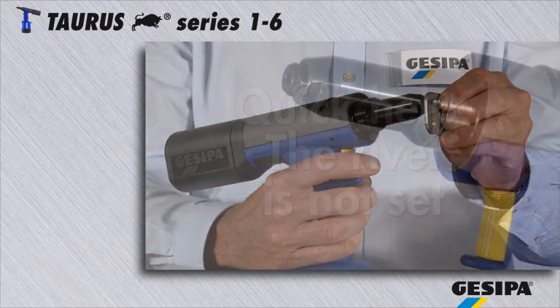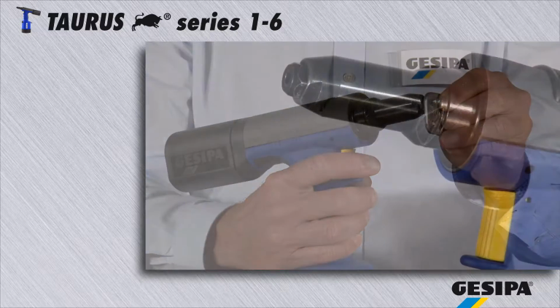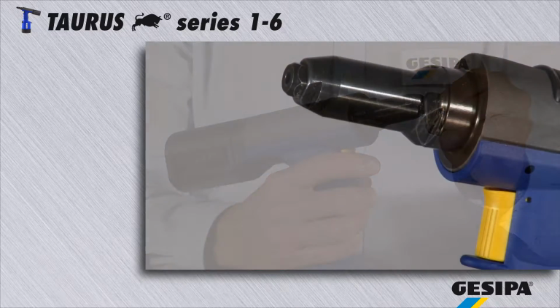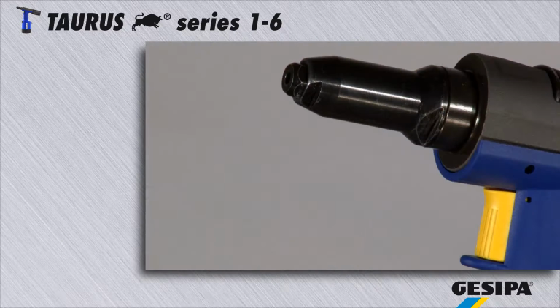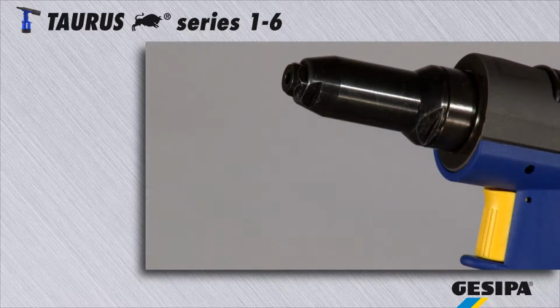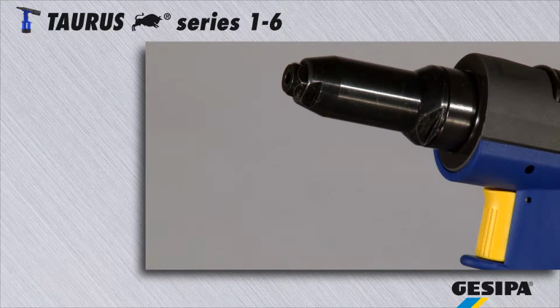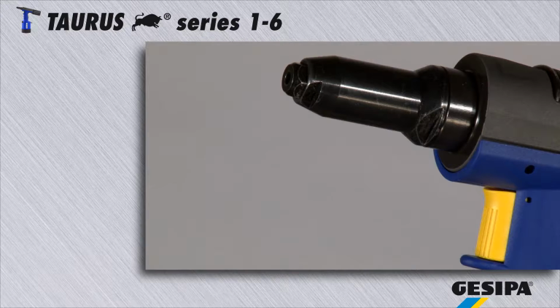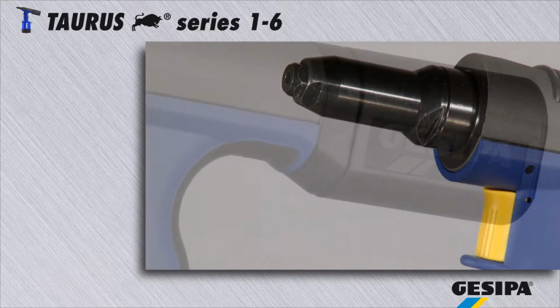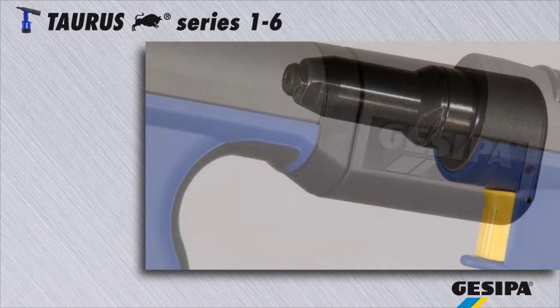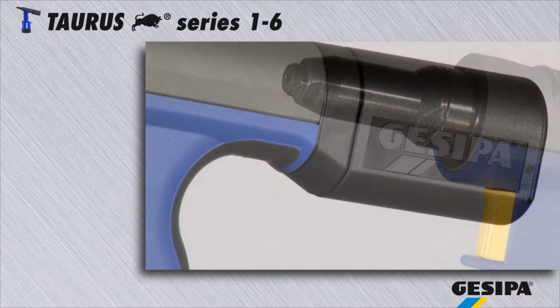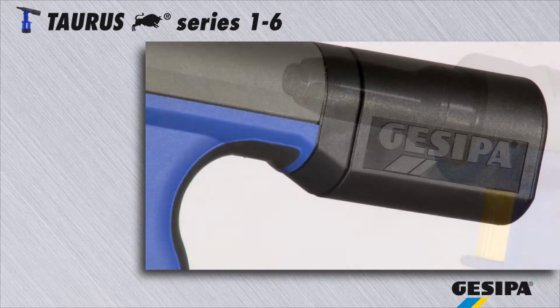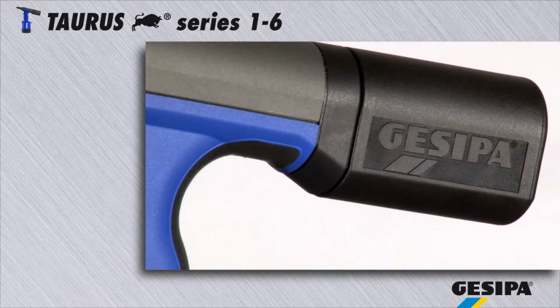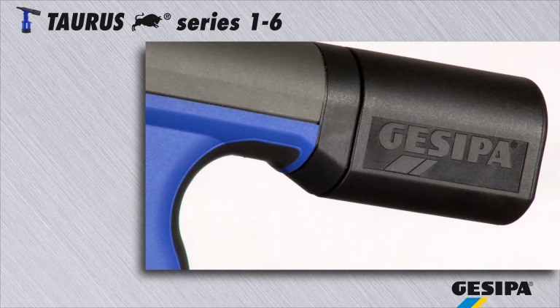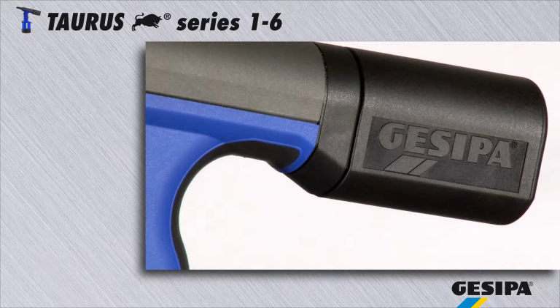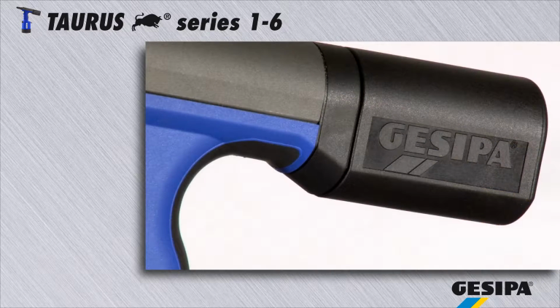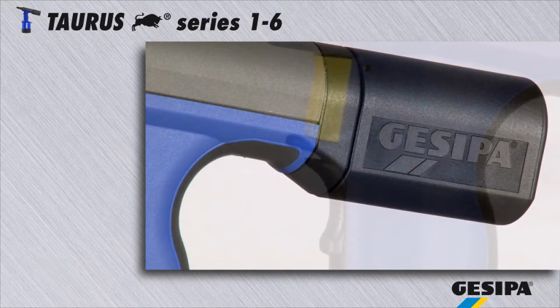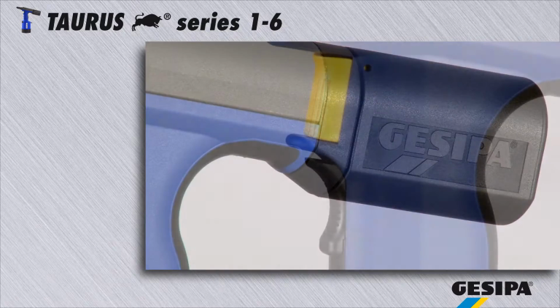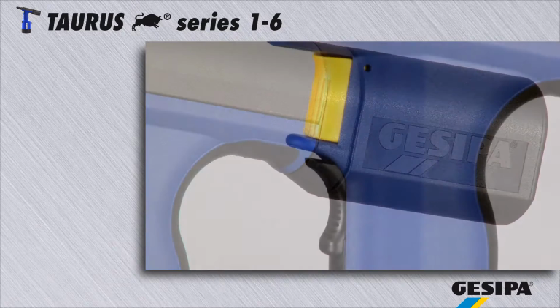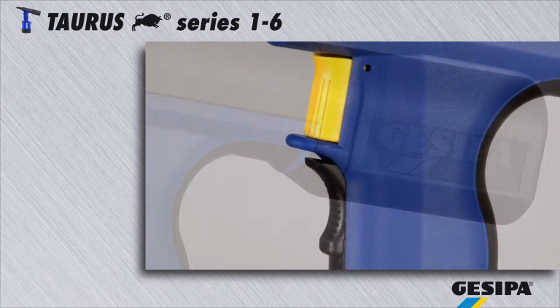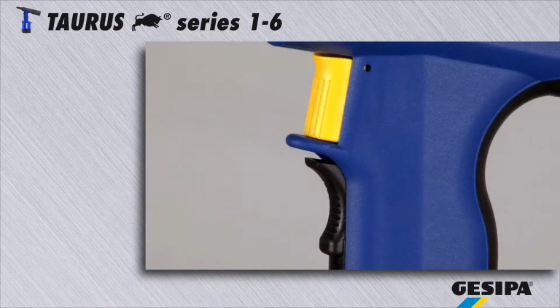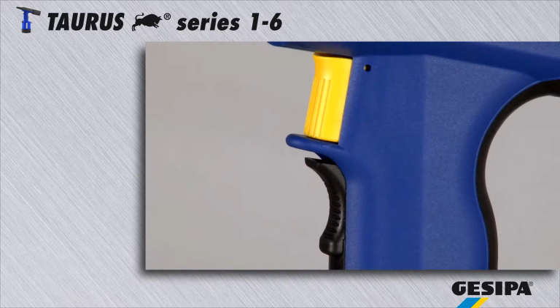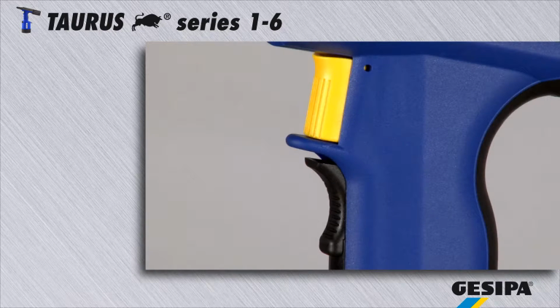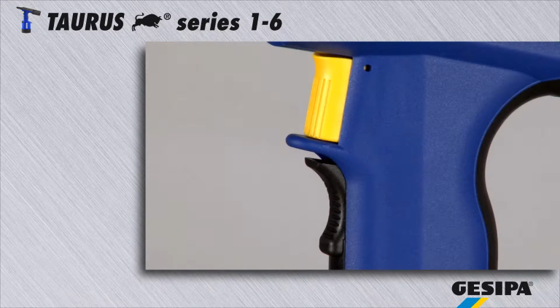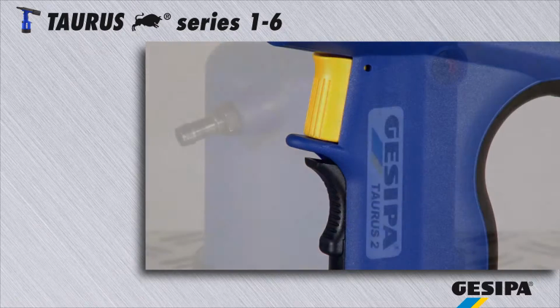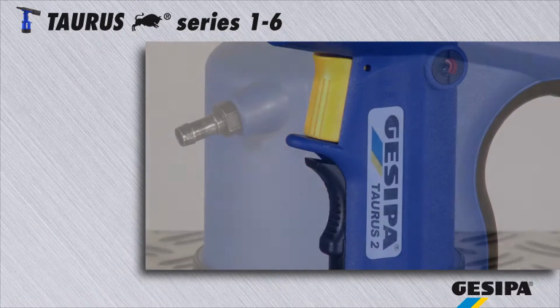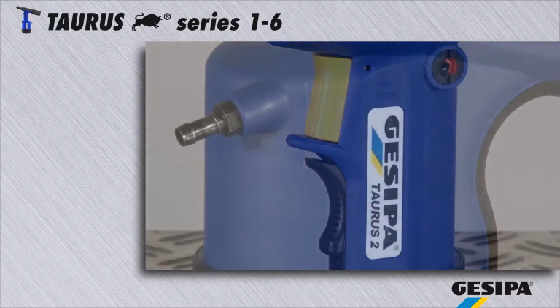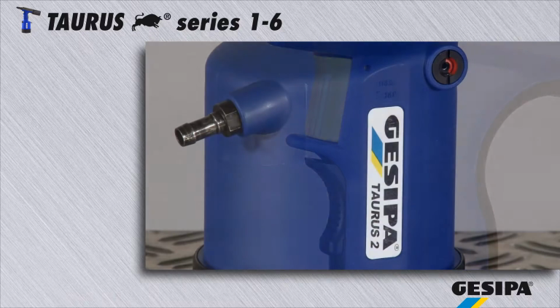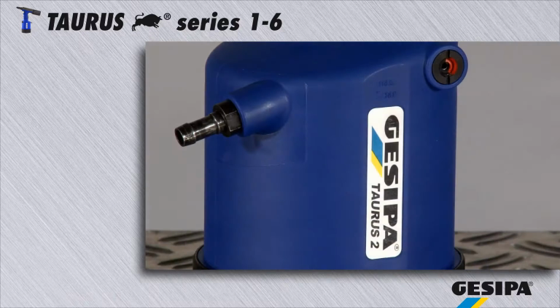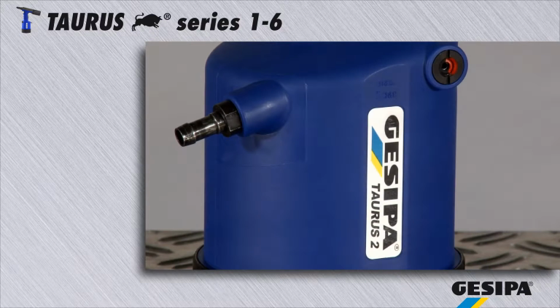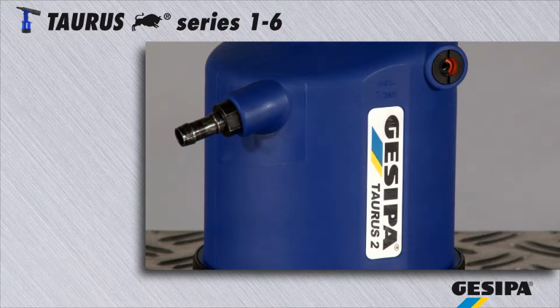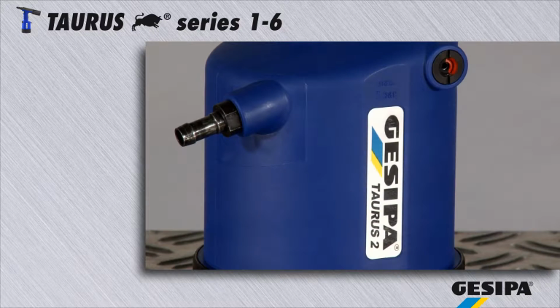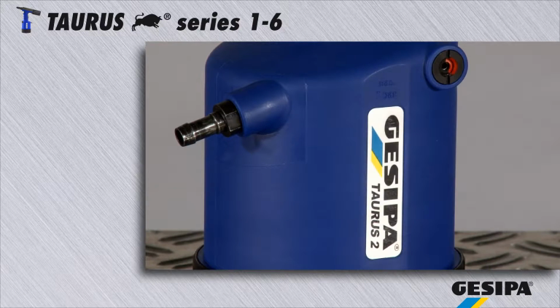The following hints and tips apply to all Gassiper Taurus series tools. Here are examples for the Taurus II.